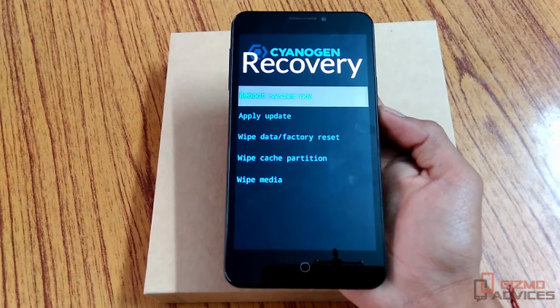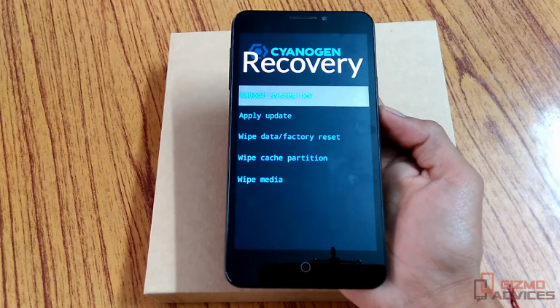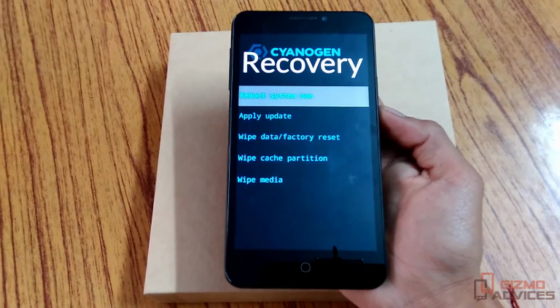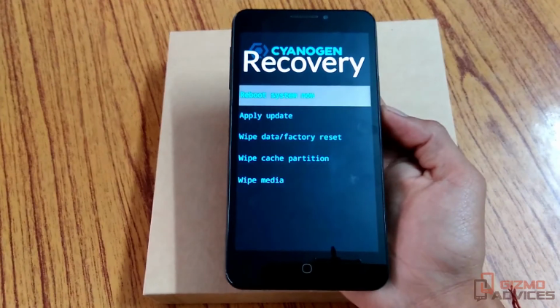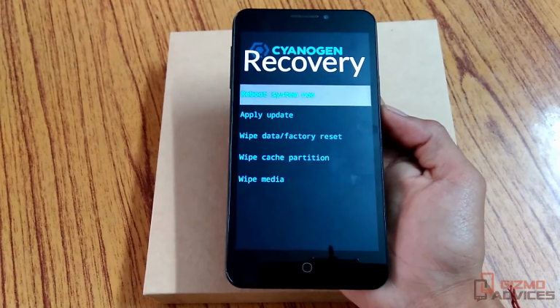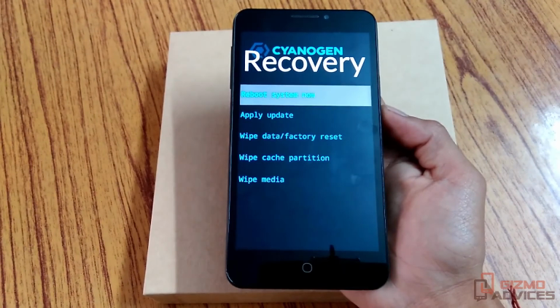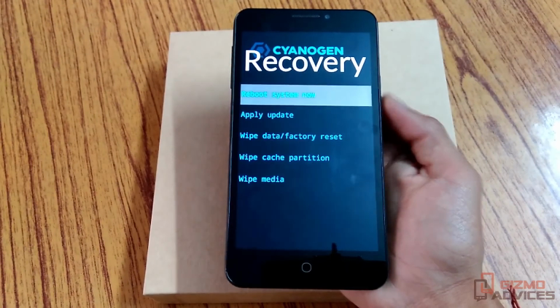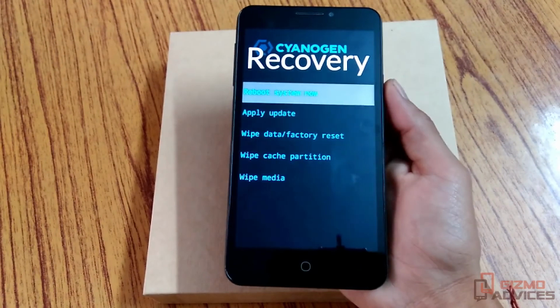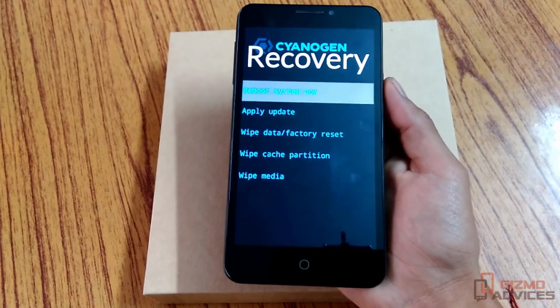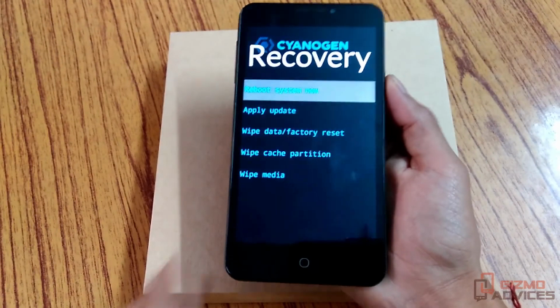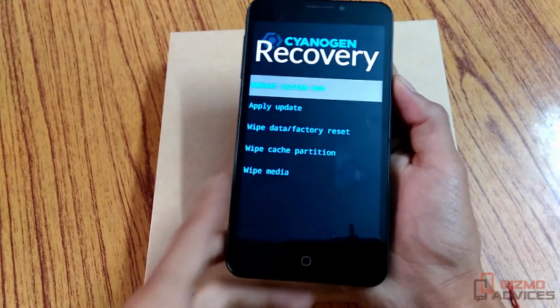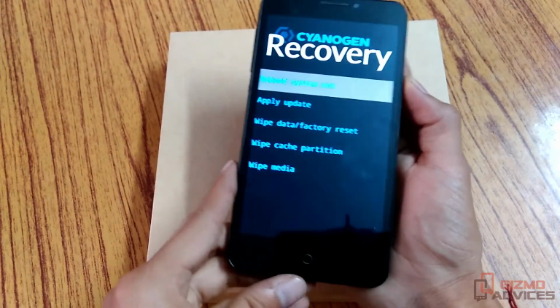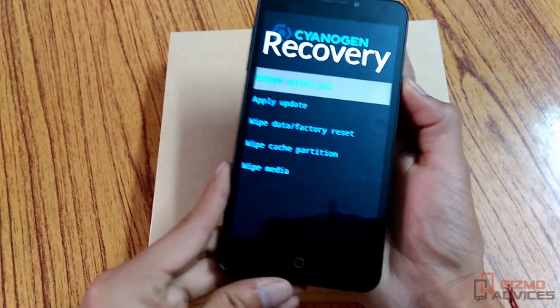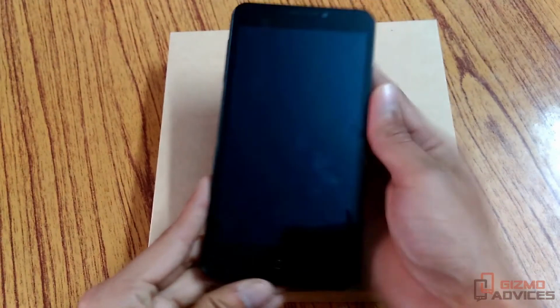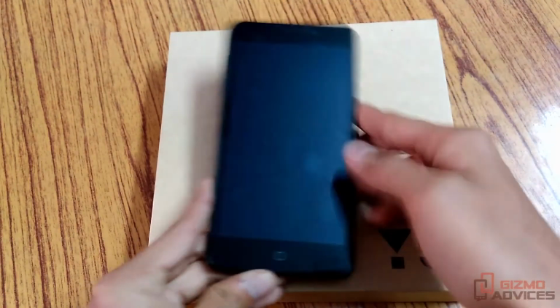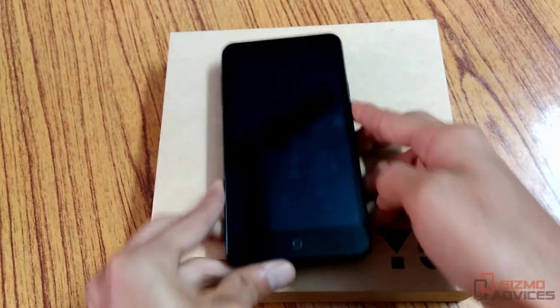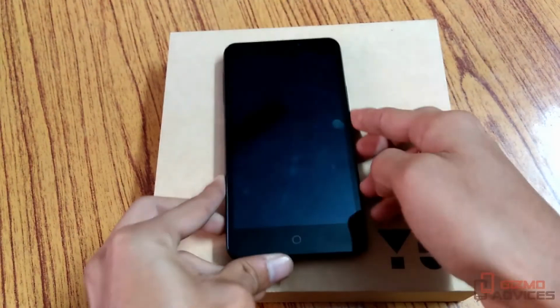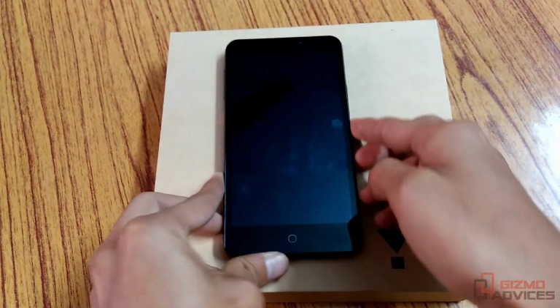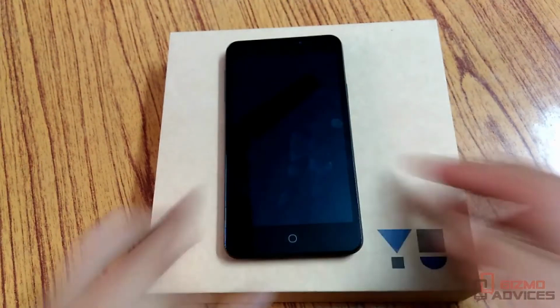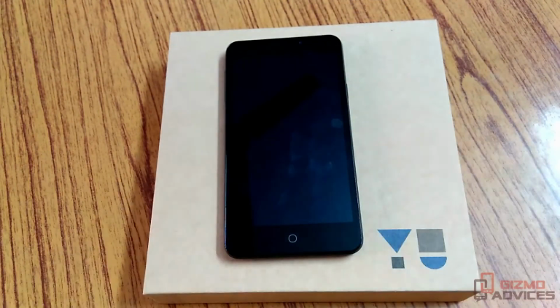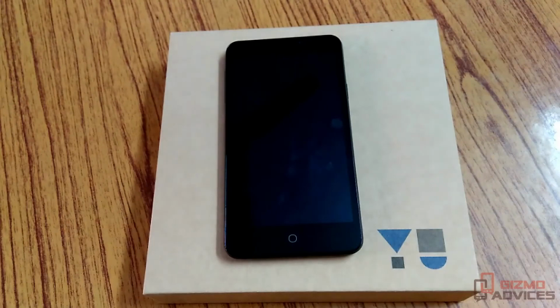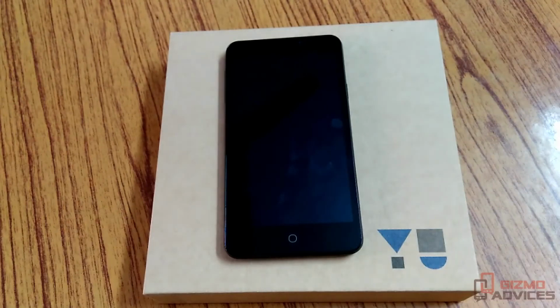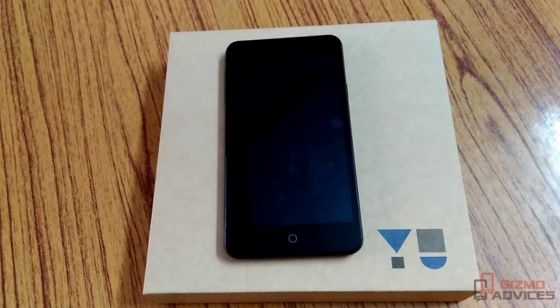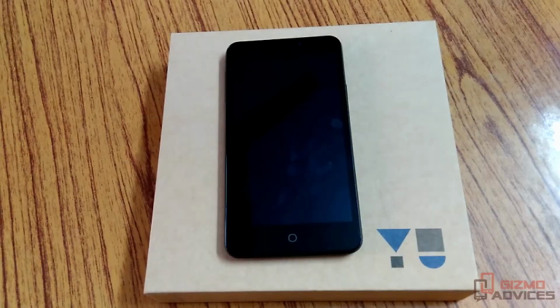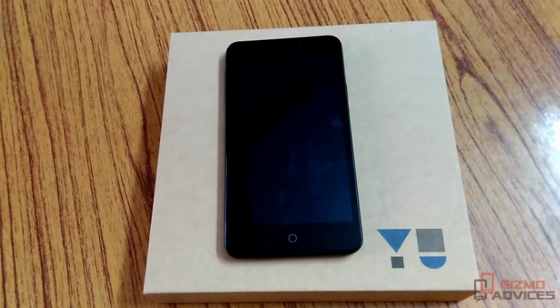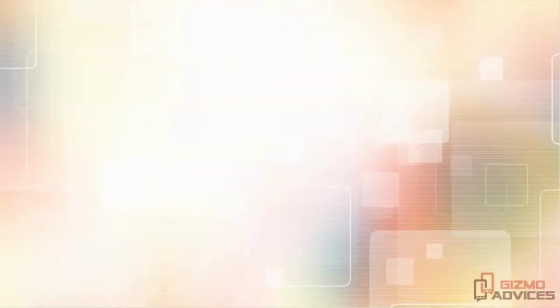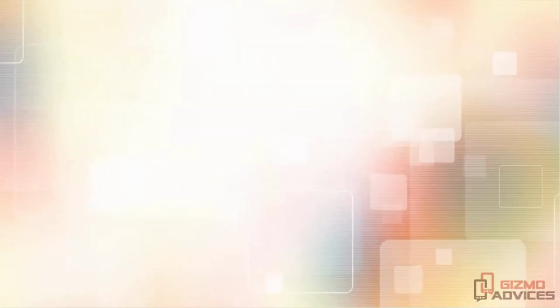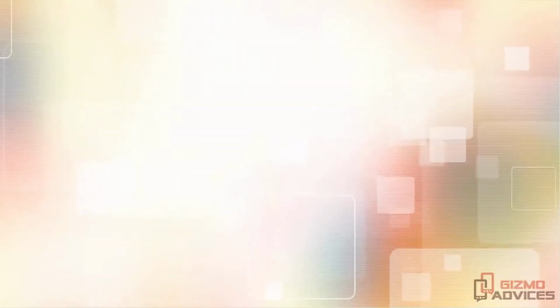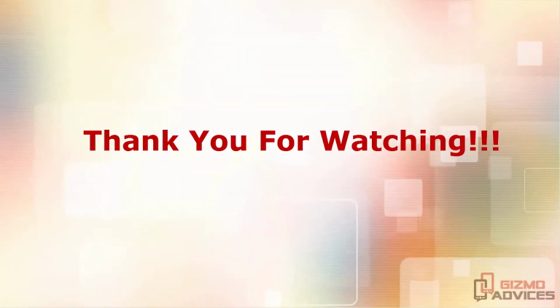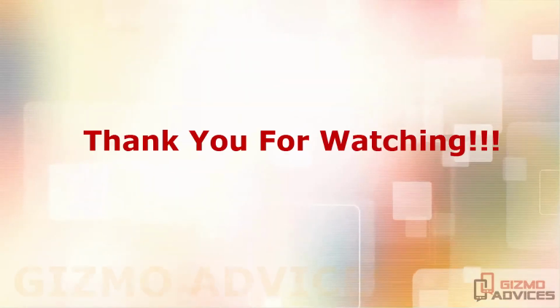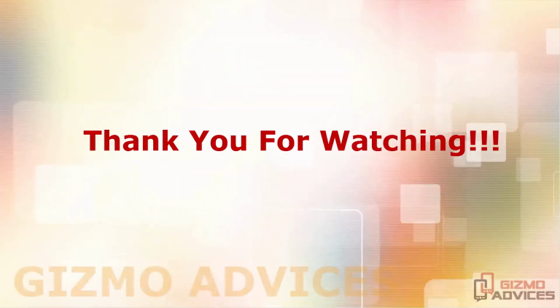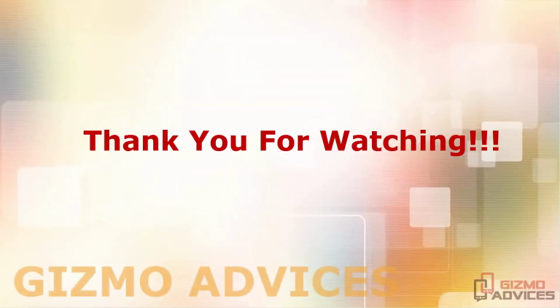Now you are in recovery mode. That's it guys, I hope you enjoyed this video. See you in the next video.